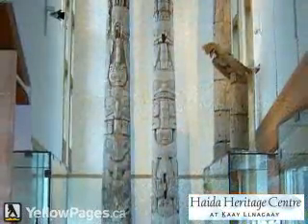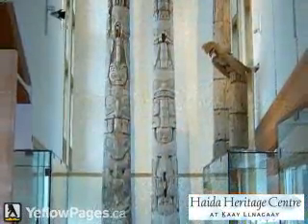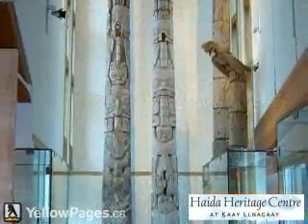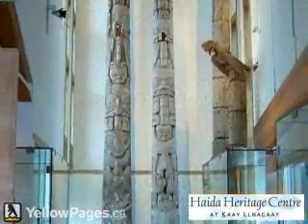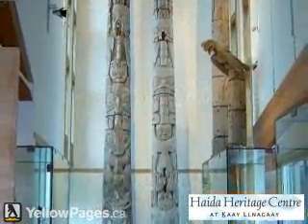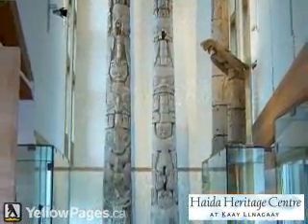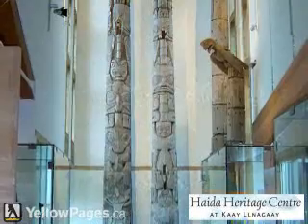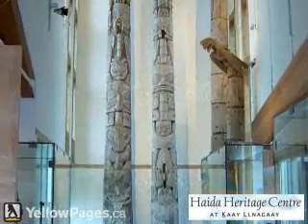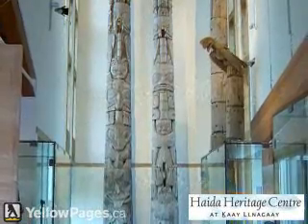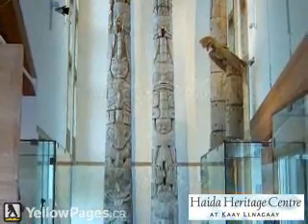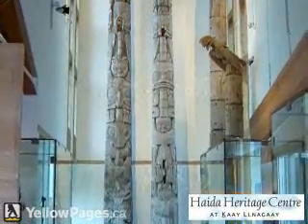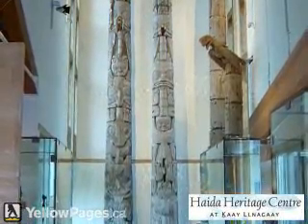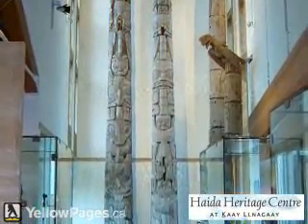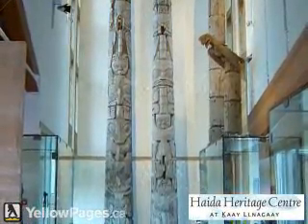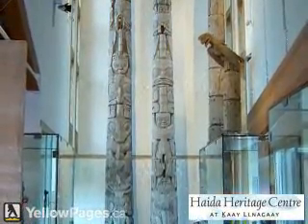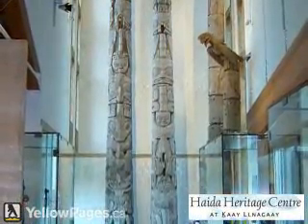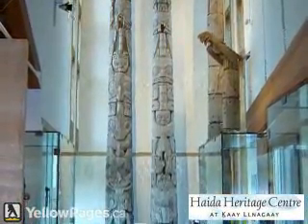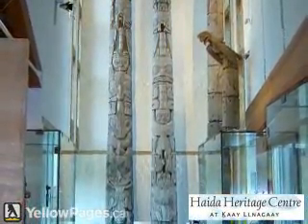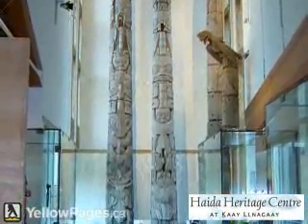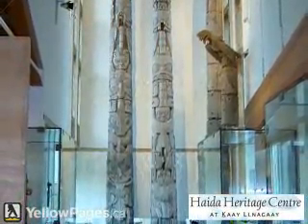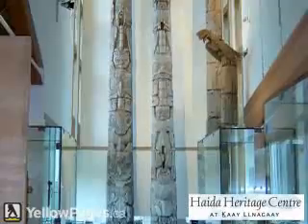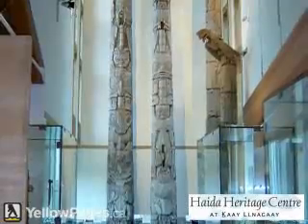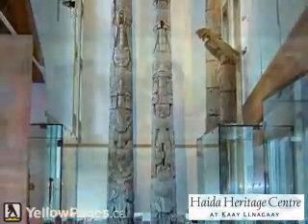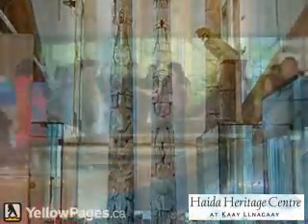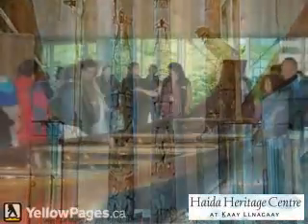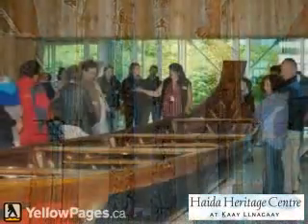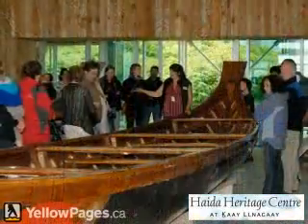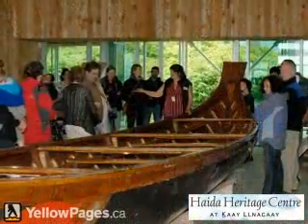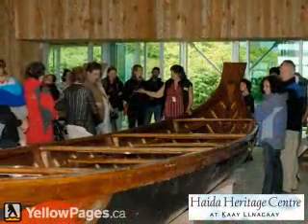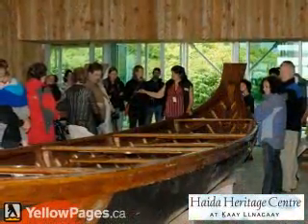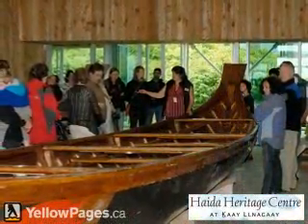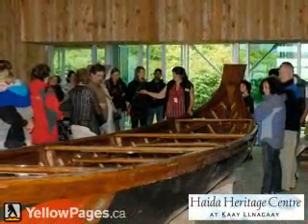The center also includes the Performing House, Canoe House, Bill Reed Teaching Center, the Carving Shed, a Gift Shop, and a Small Restaurant Cafe.